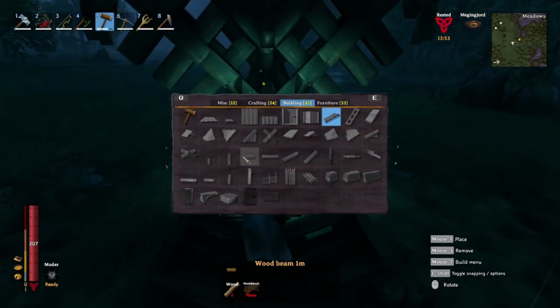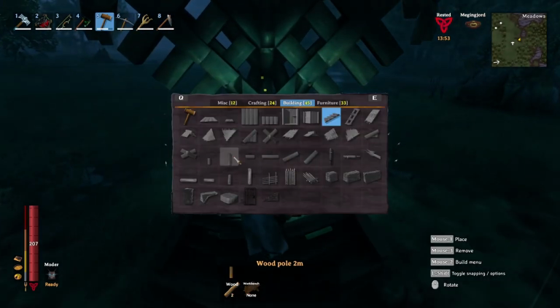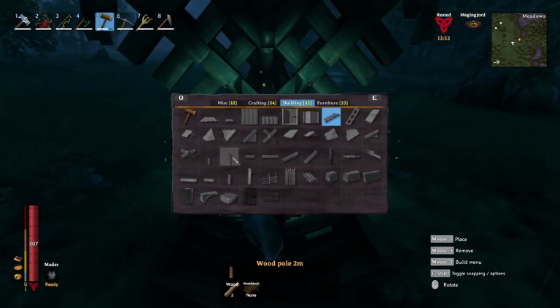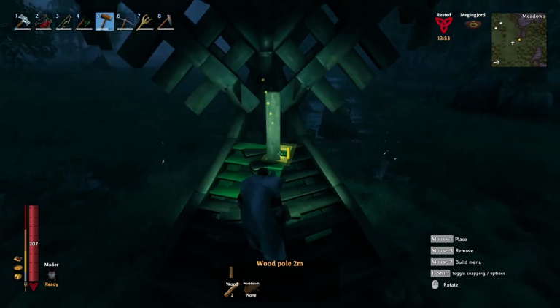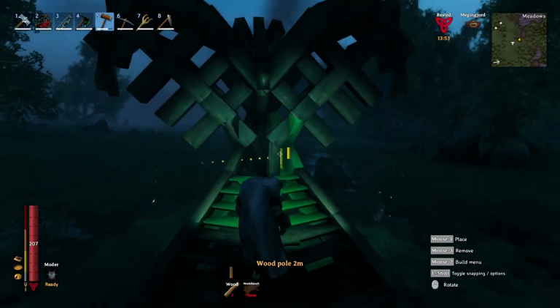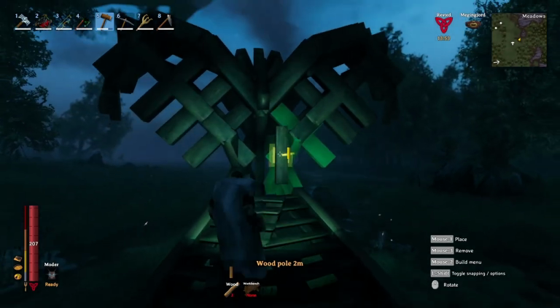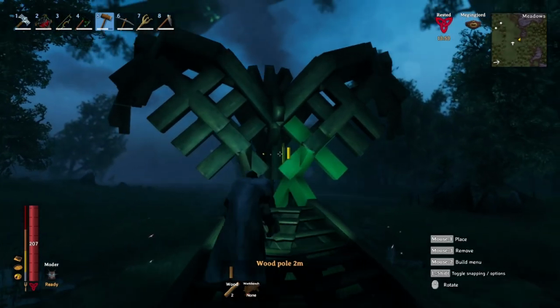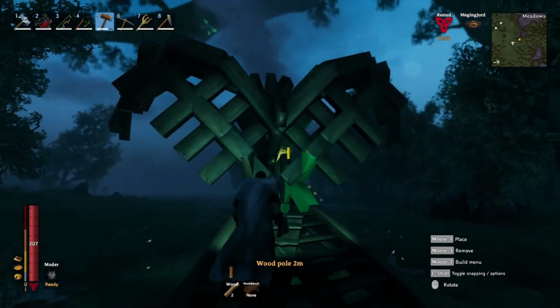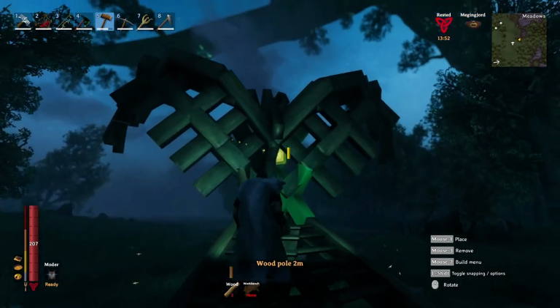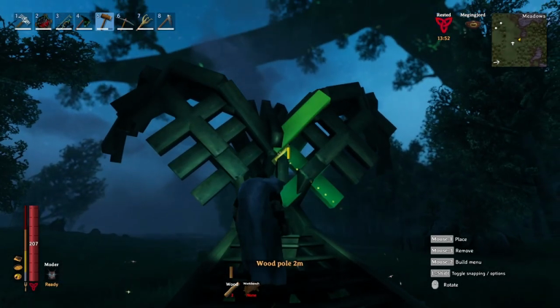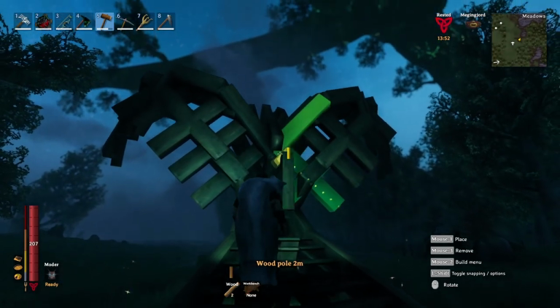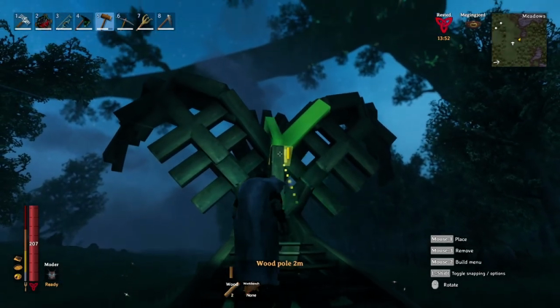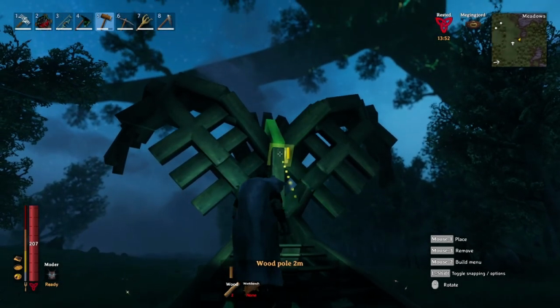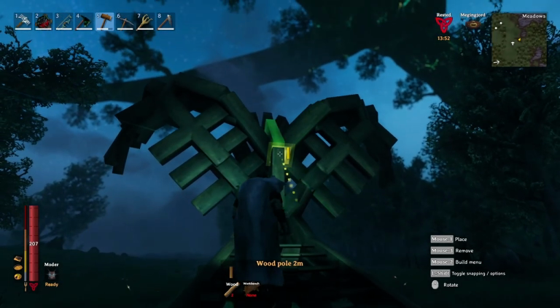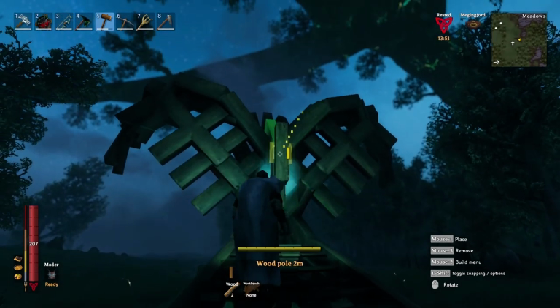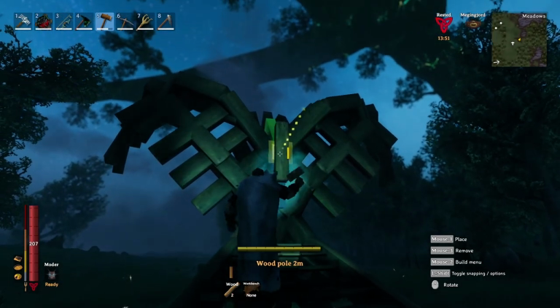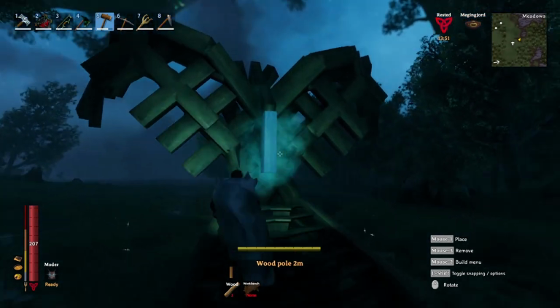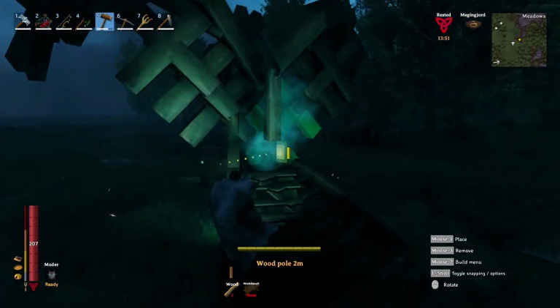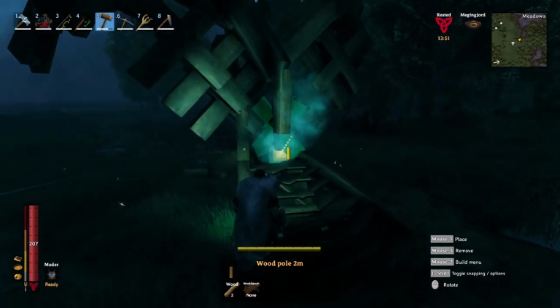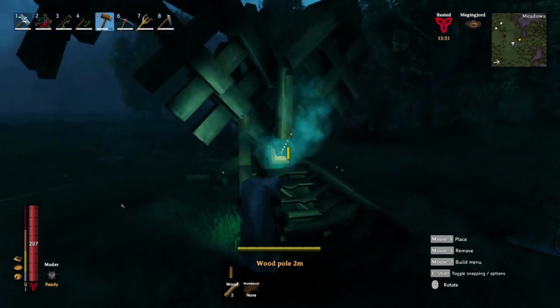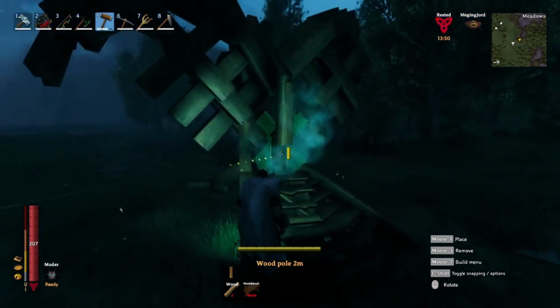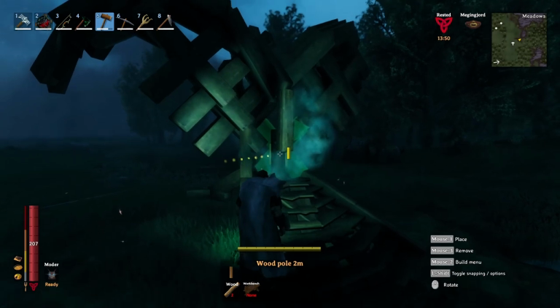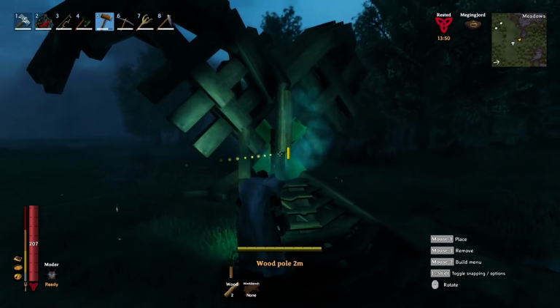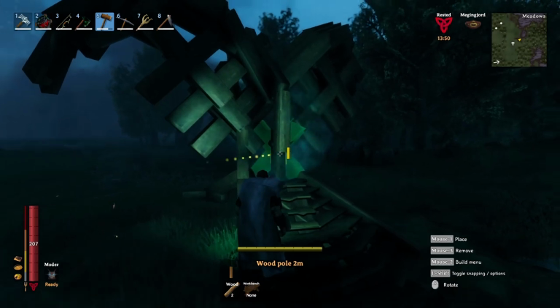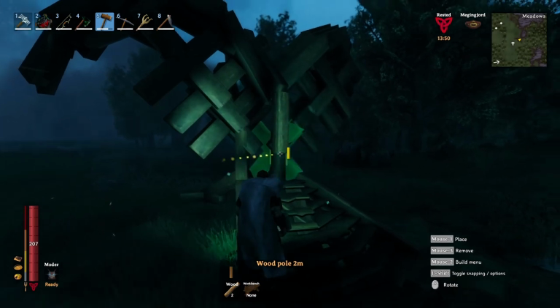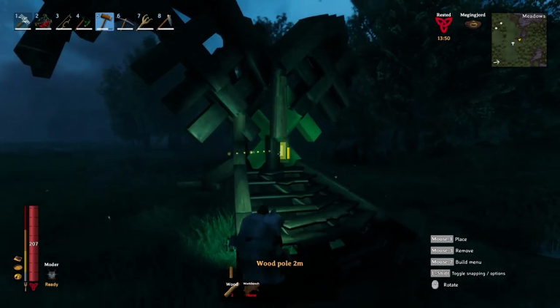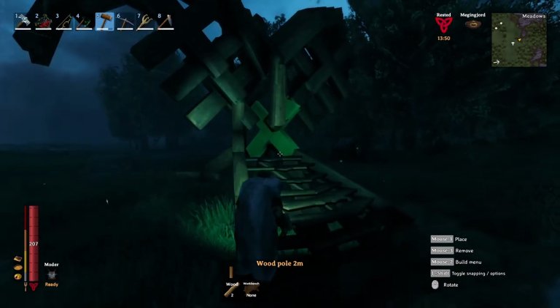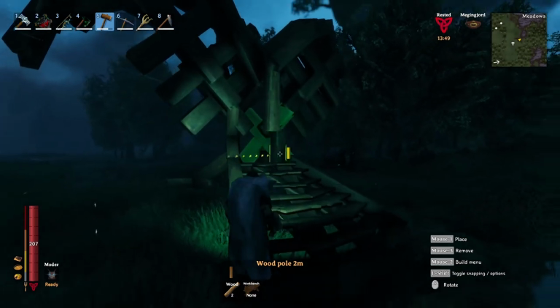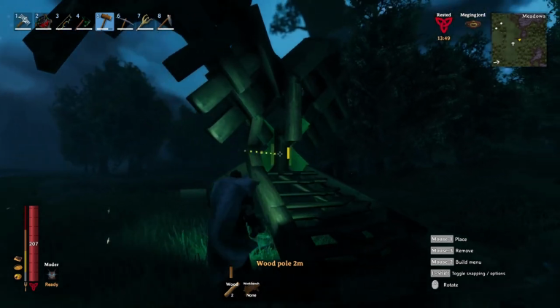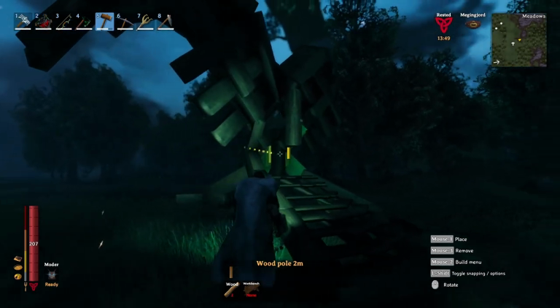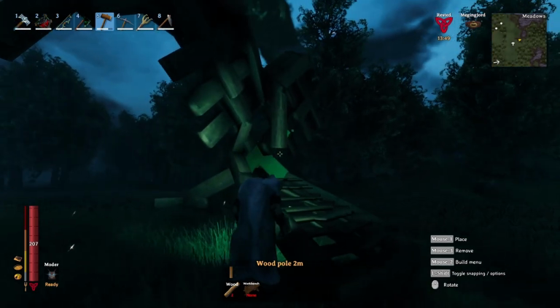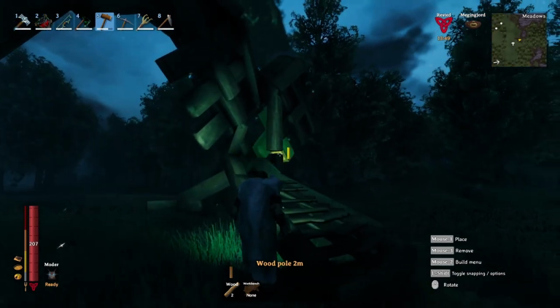Then I snap some vertical posts to the backside of the head just to create sort of a spine or the back of the bird.